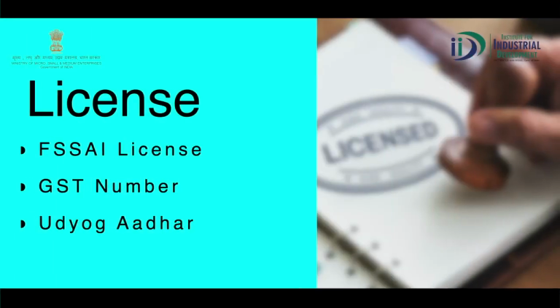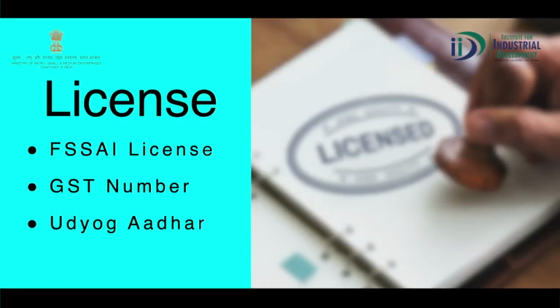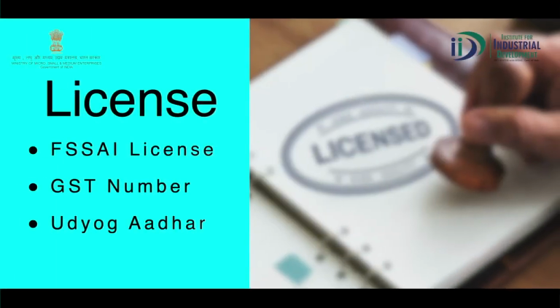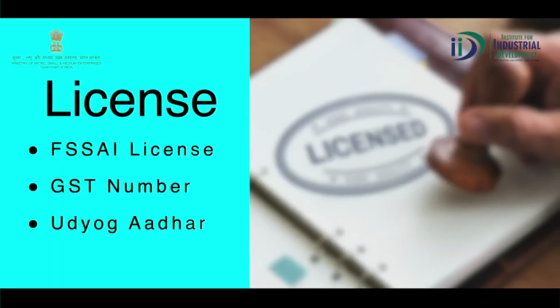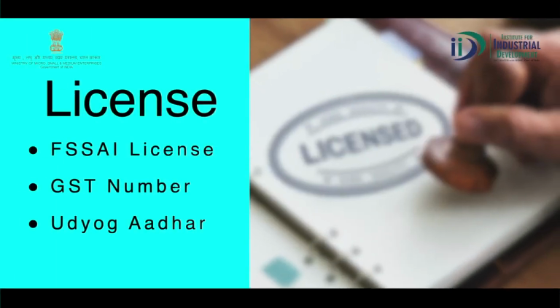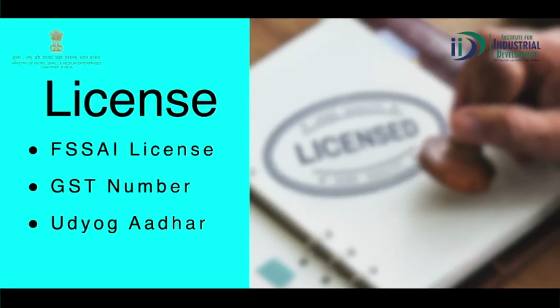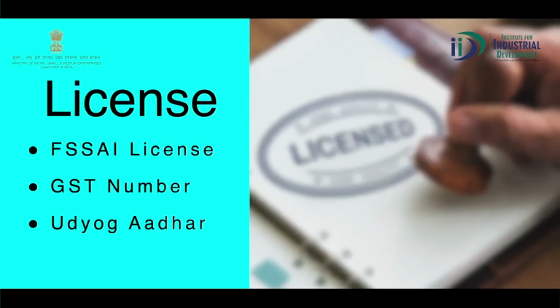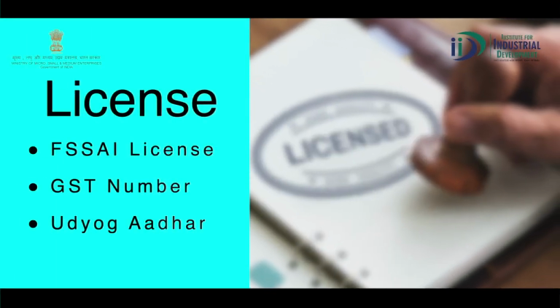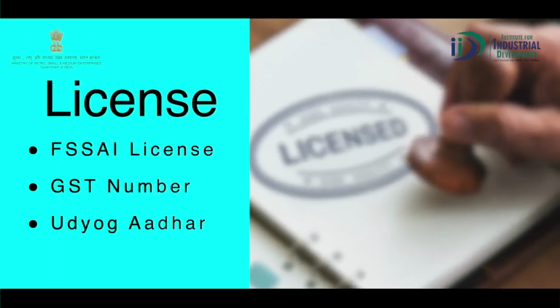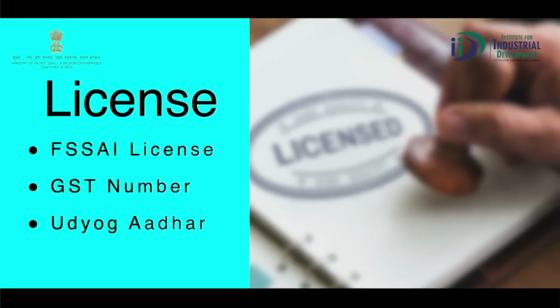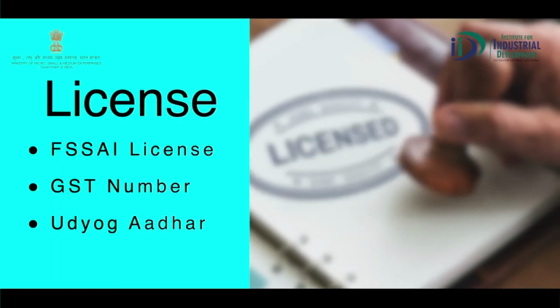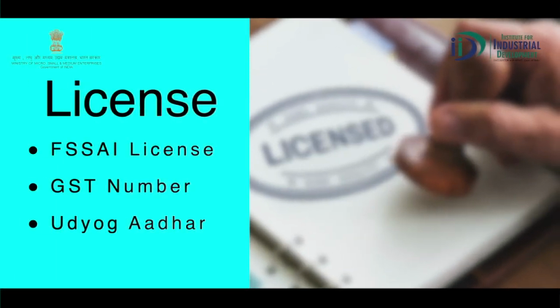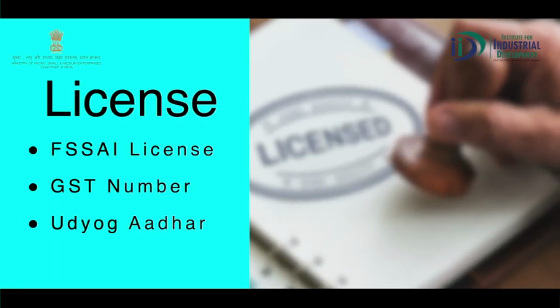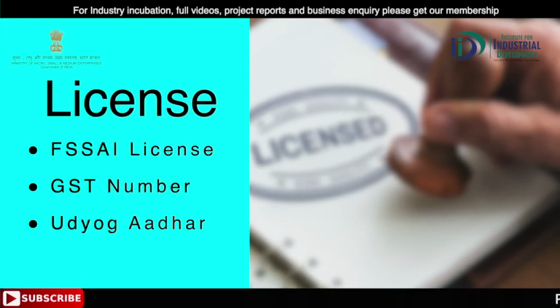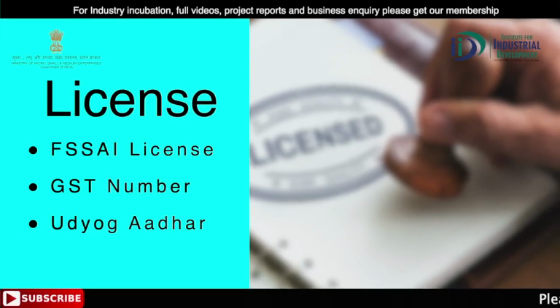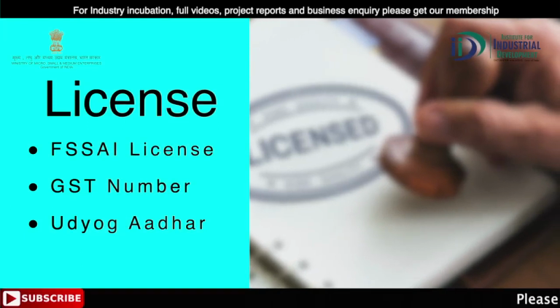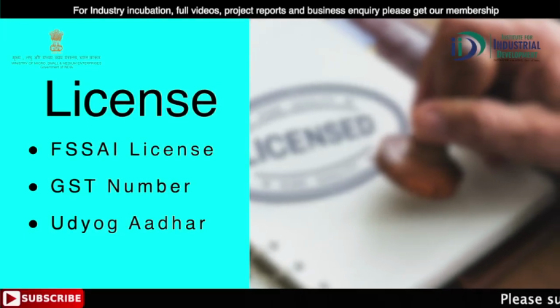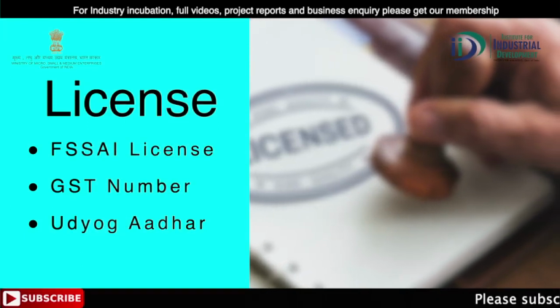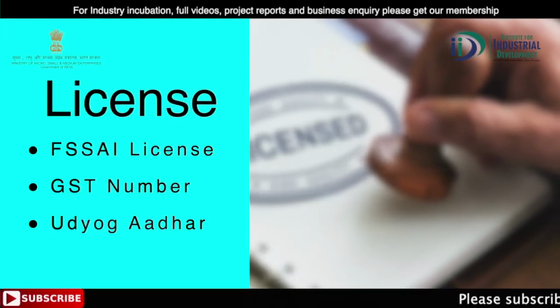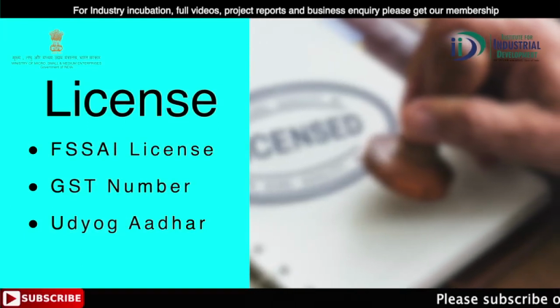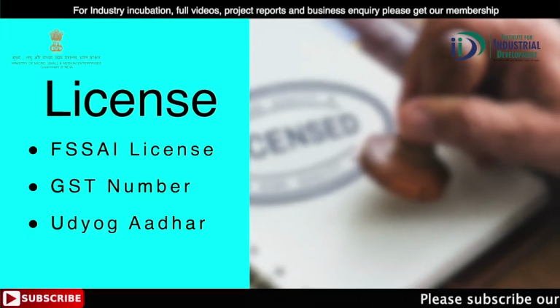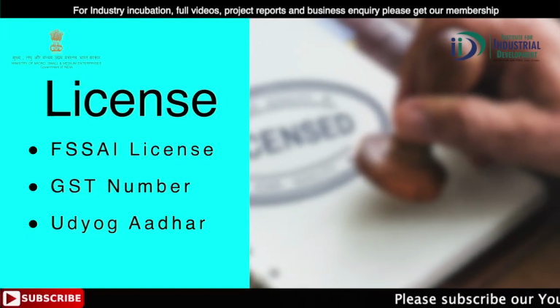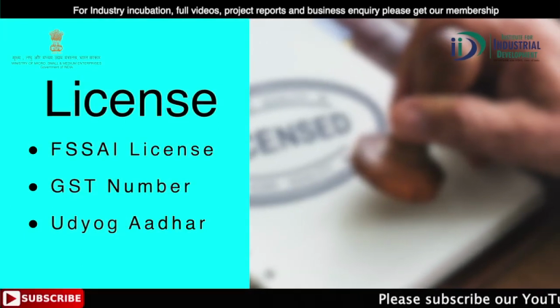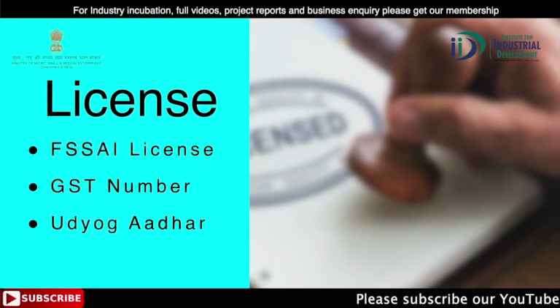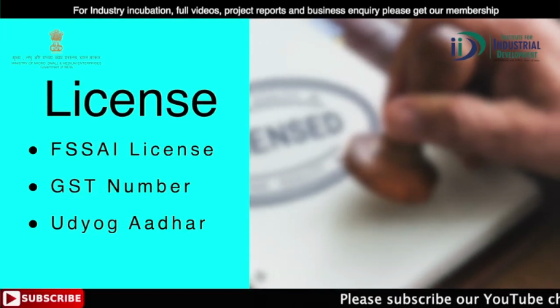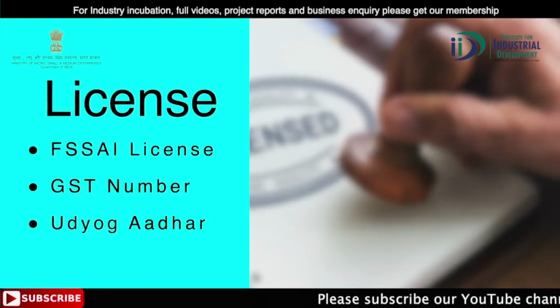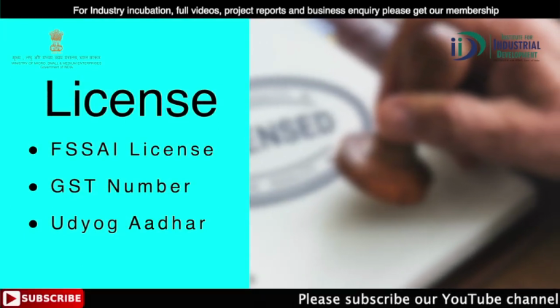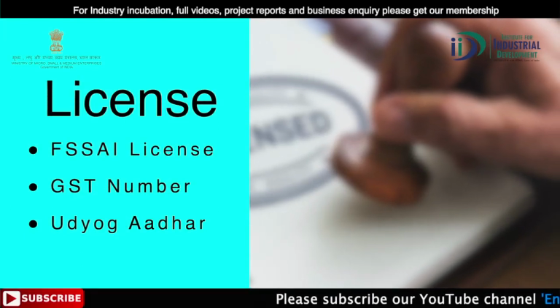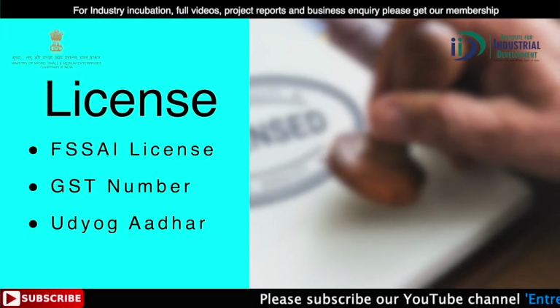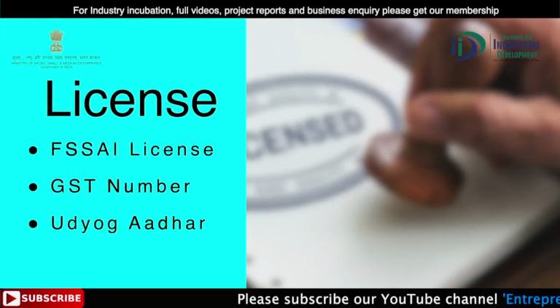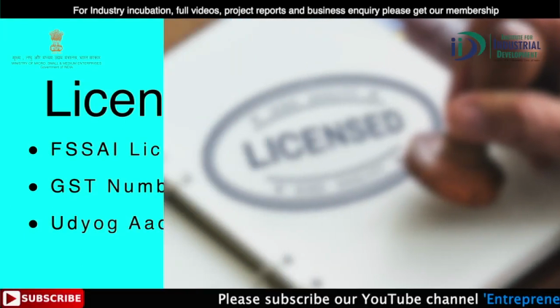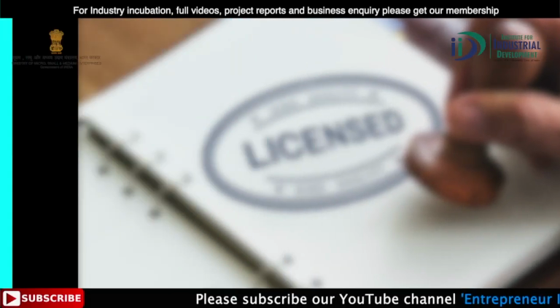License: इस business के लिए आपको FSSAI license, GST number, और उद्योग आधार की आवश्यकता होगी।